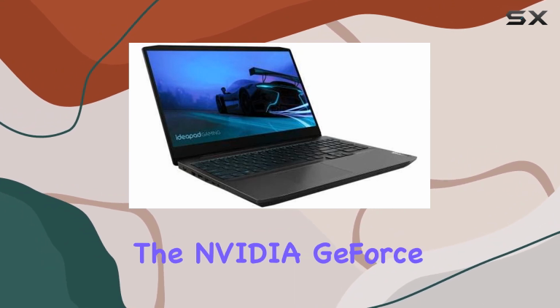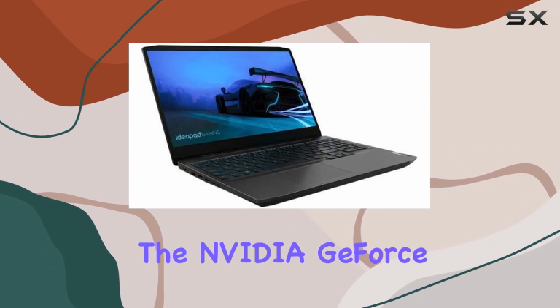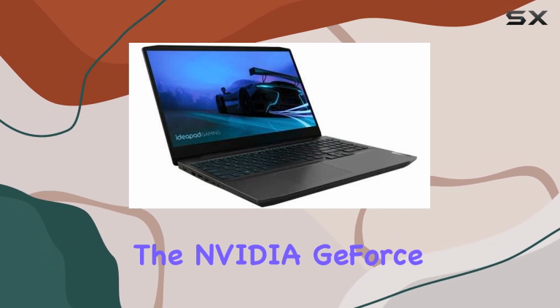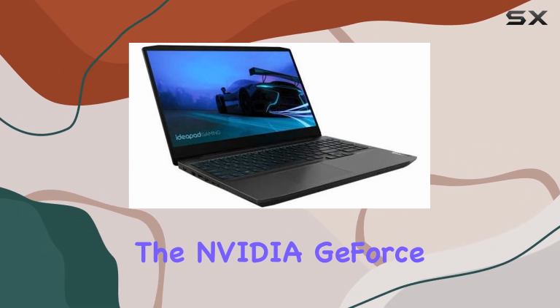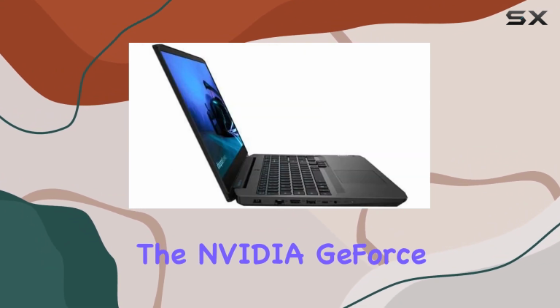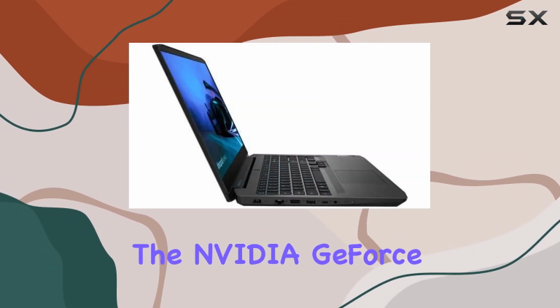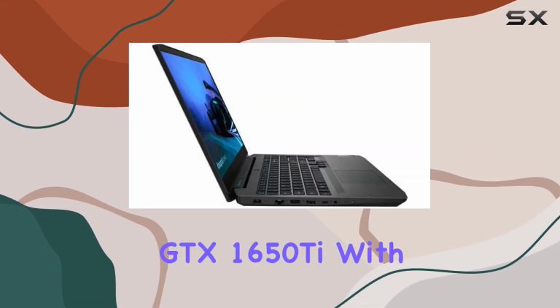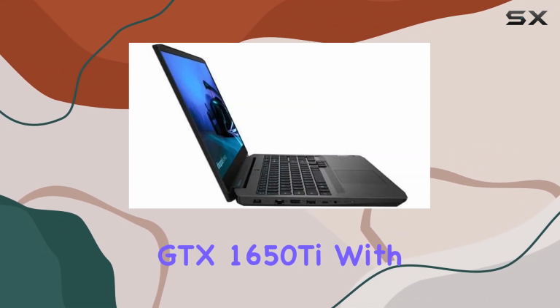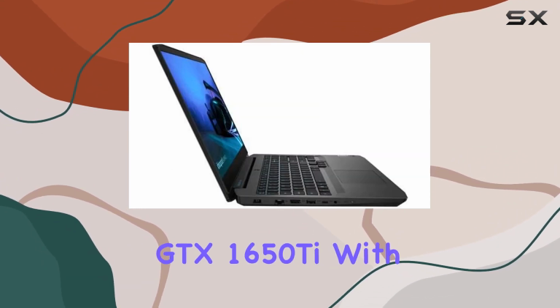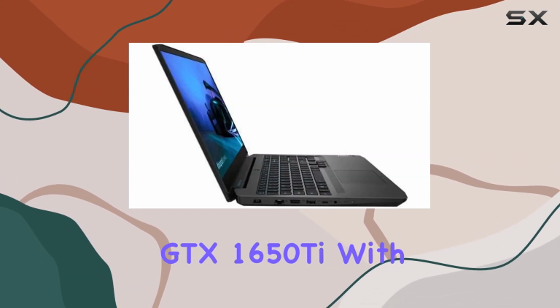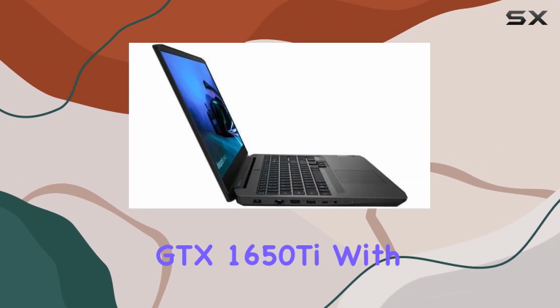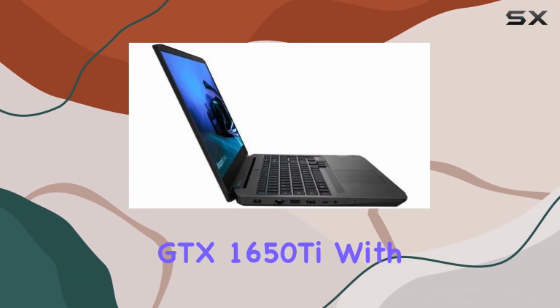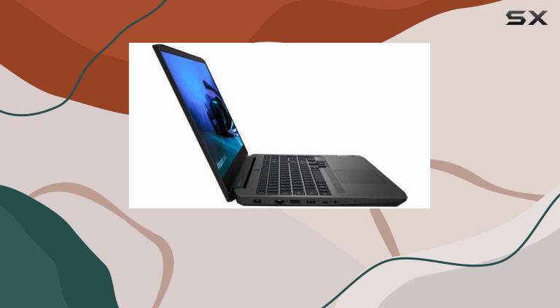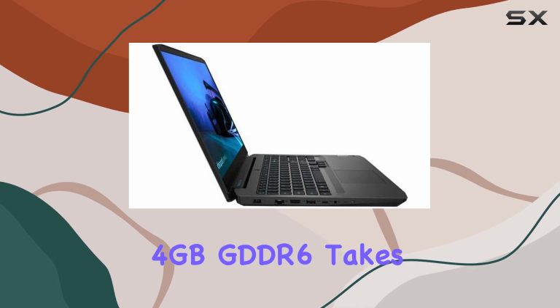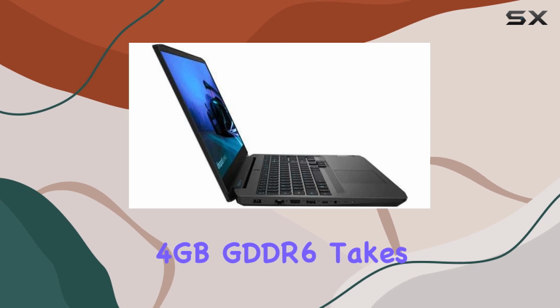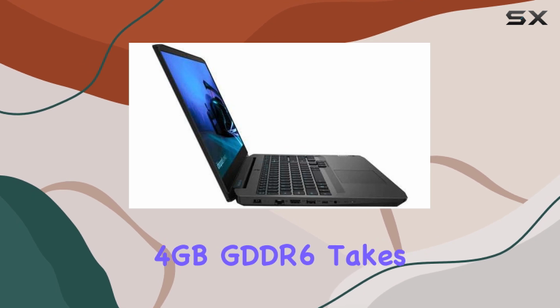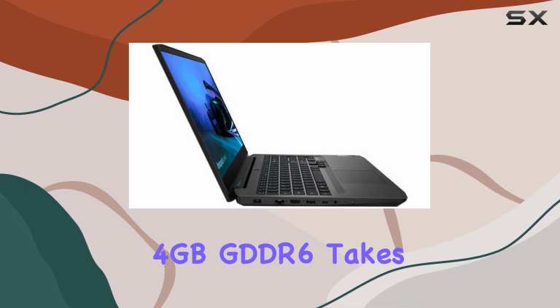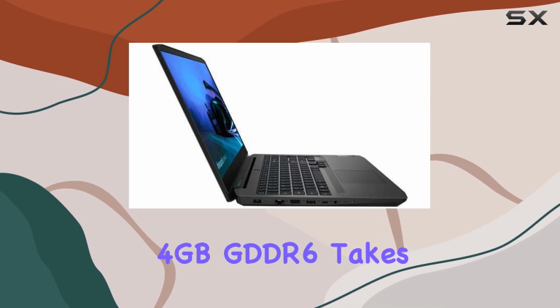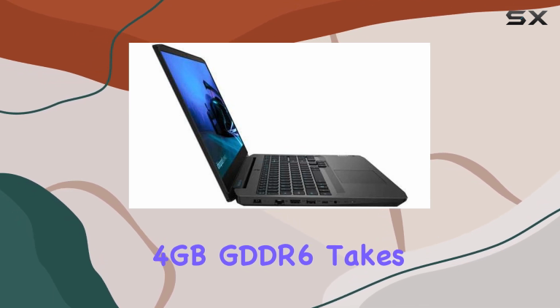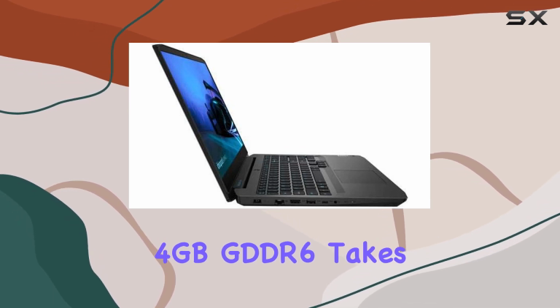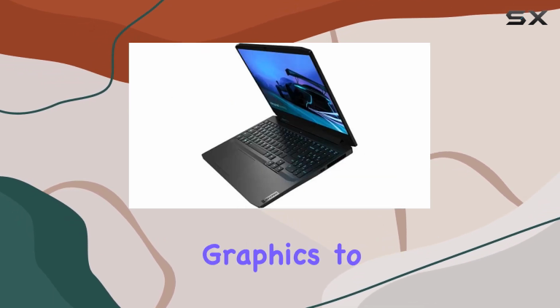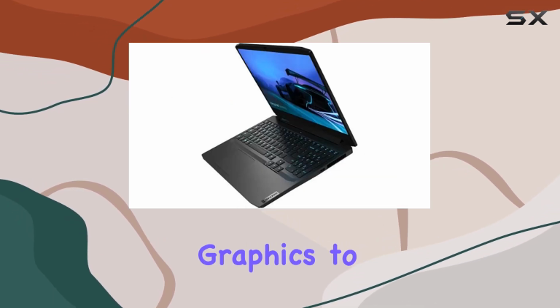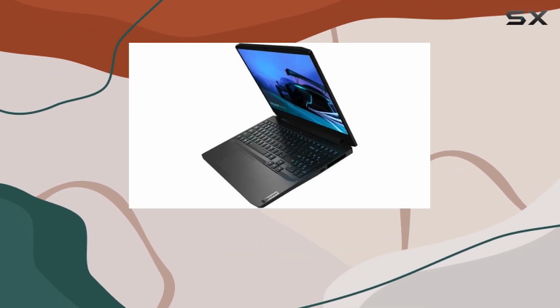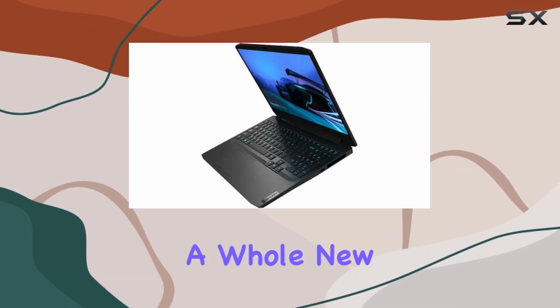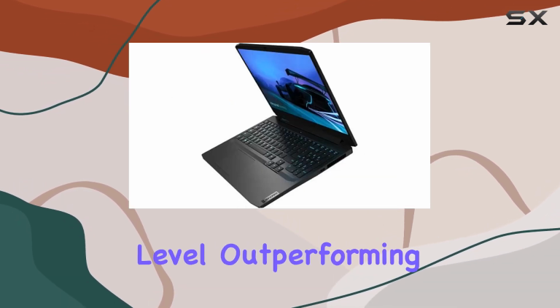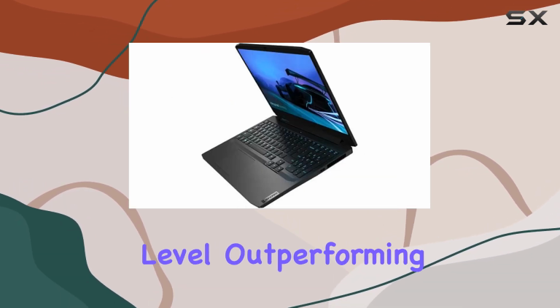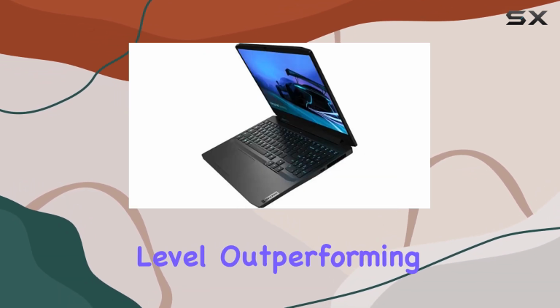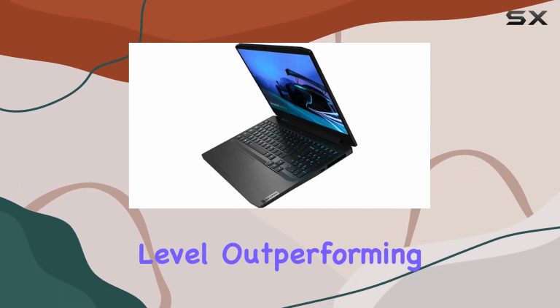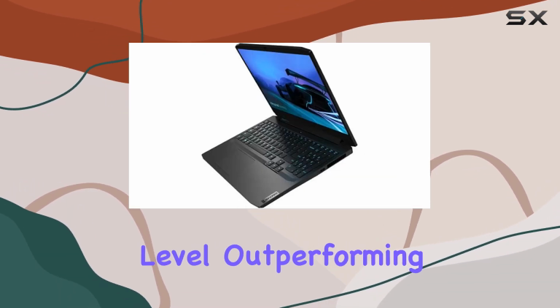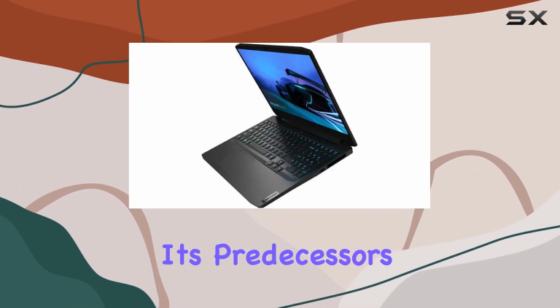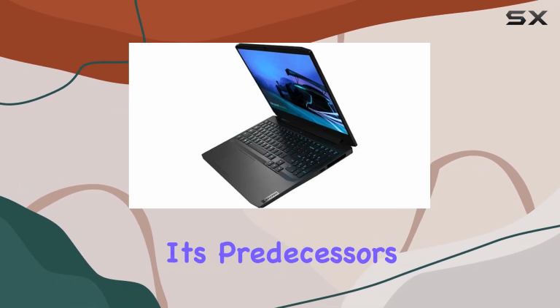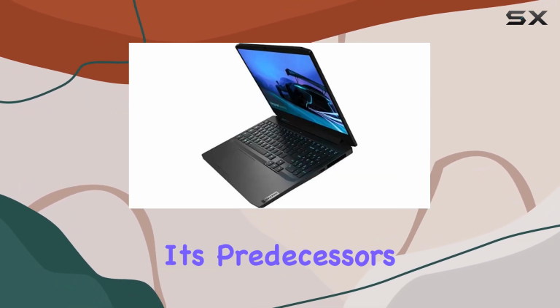The NVIDIA GeForce GTX 1650Ti with 4GB GDDR6 takes graphics to a whole new level, outperforming its predecessors.